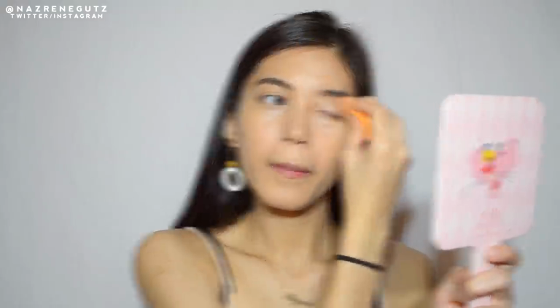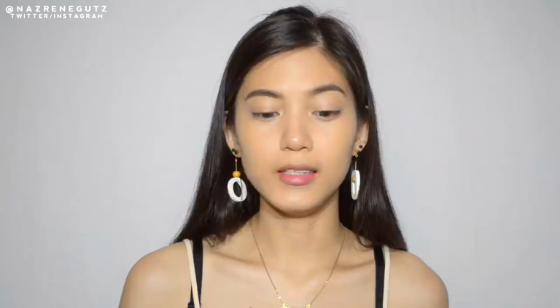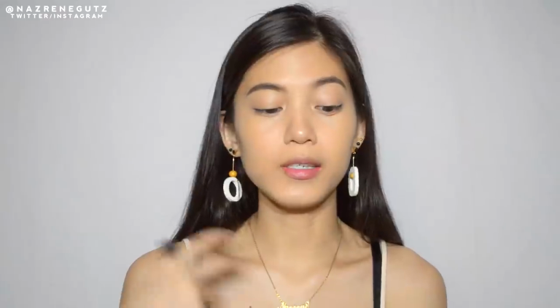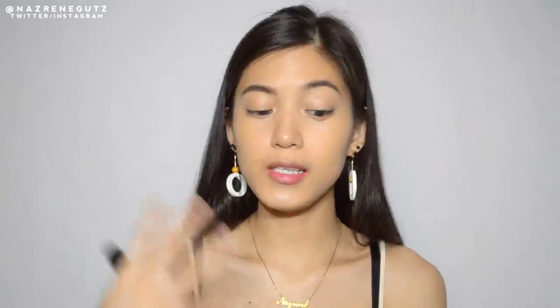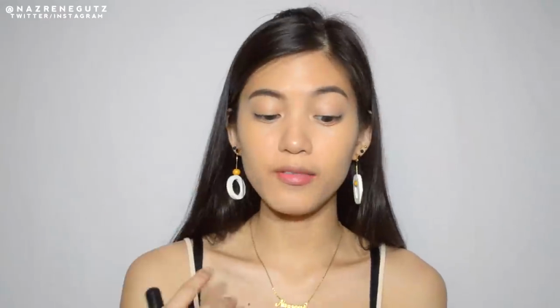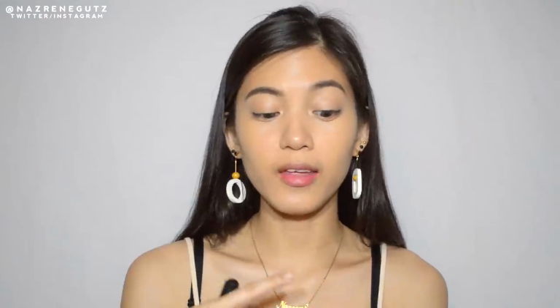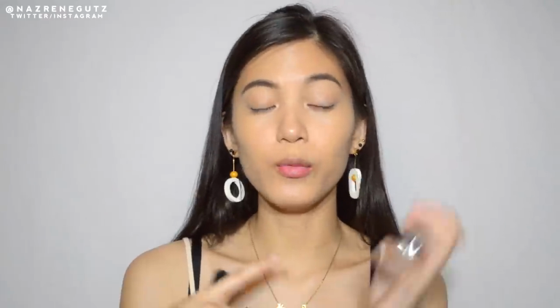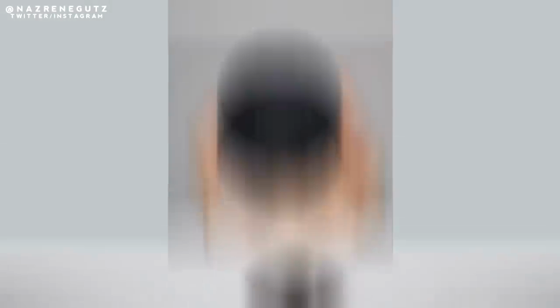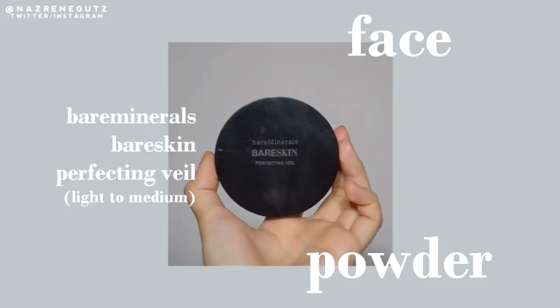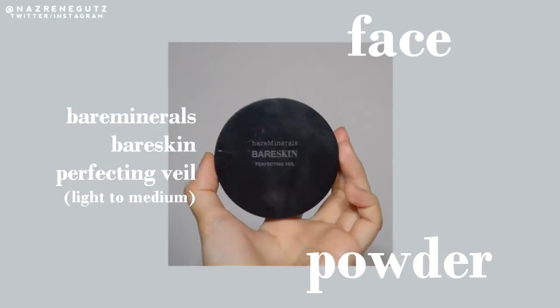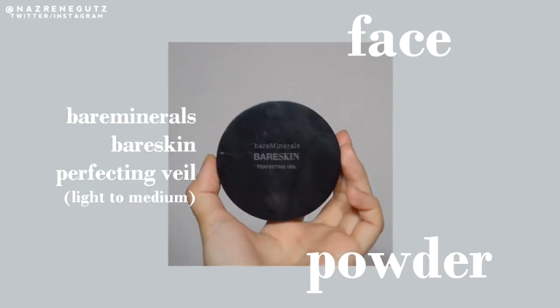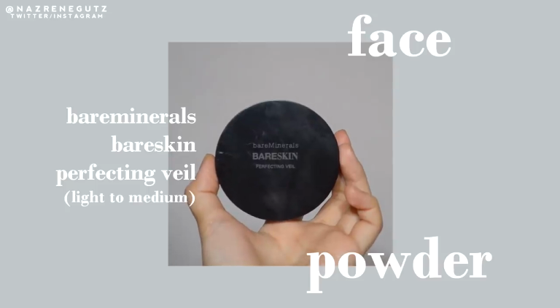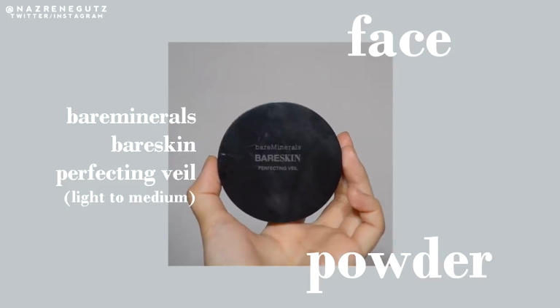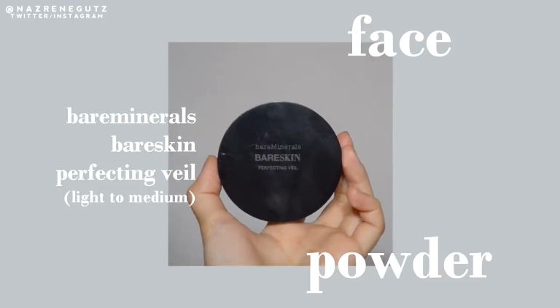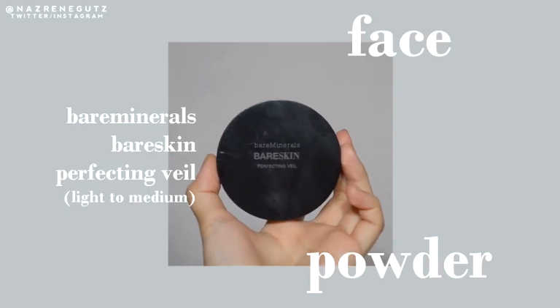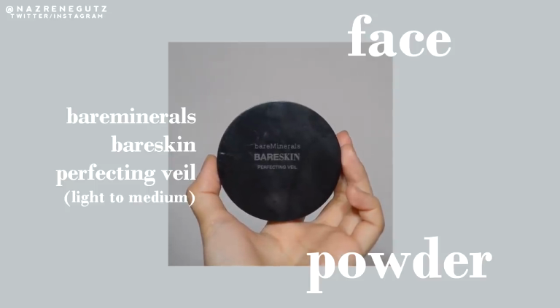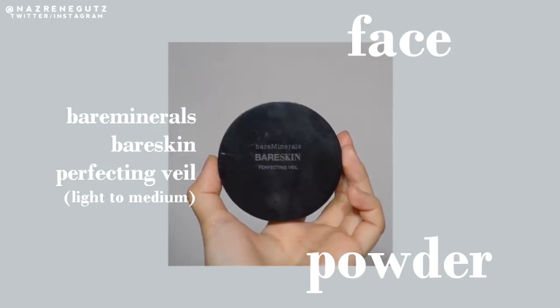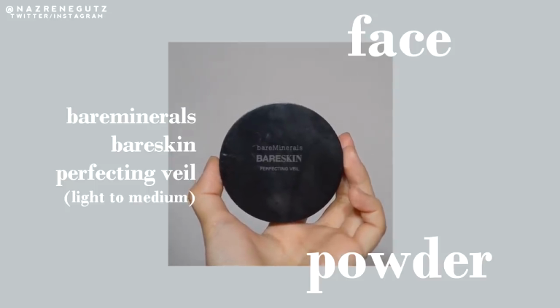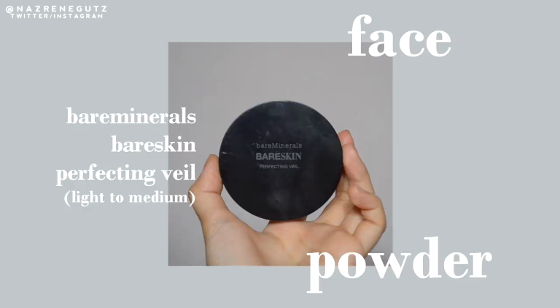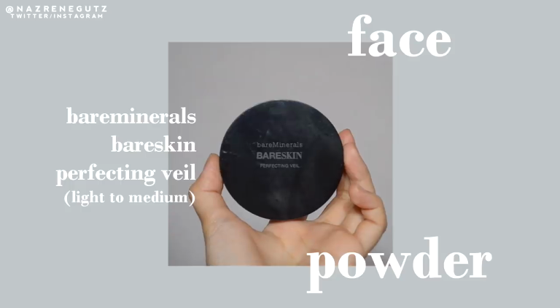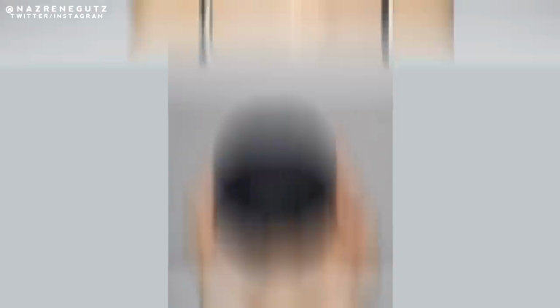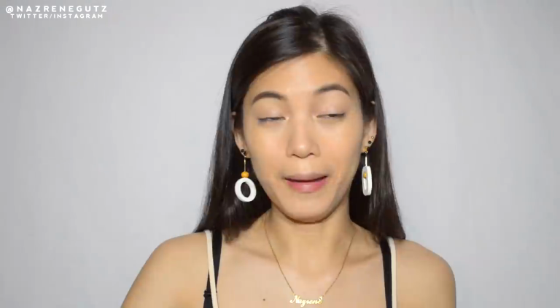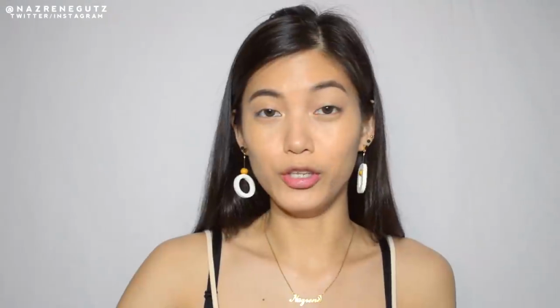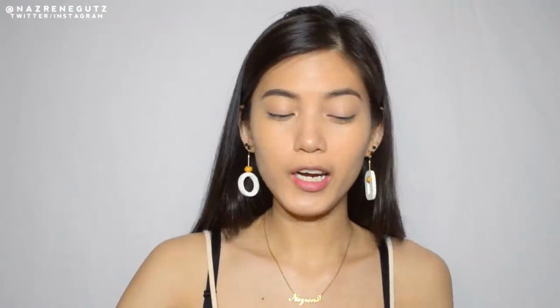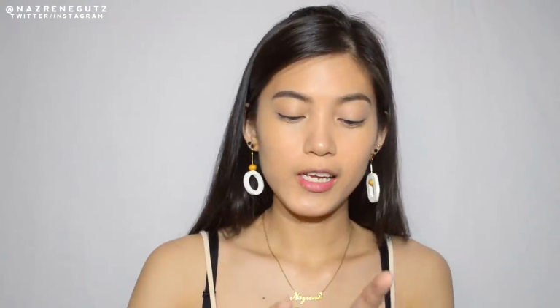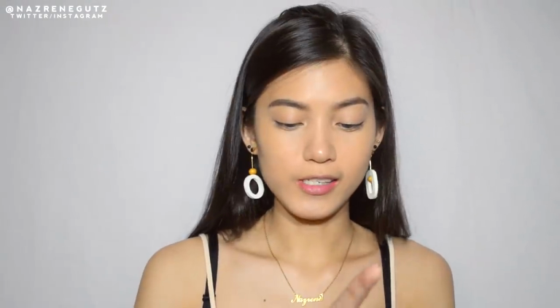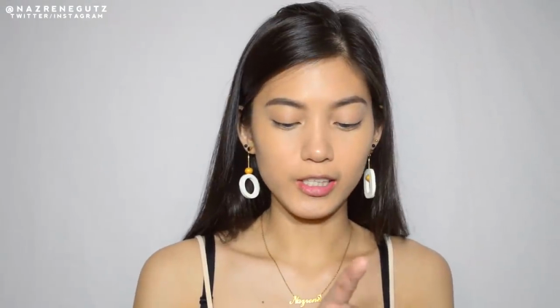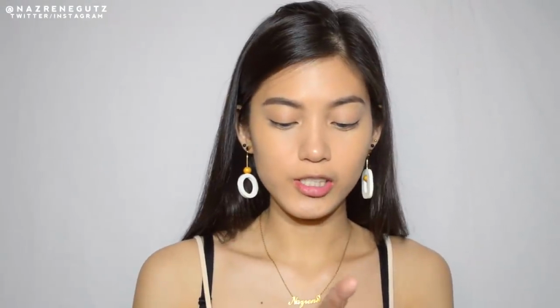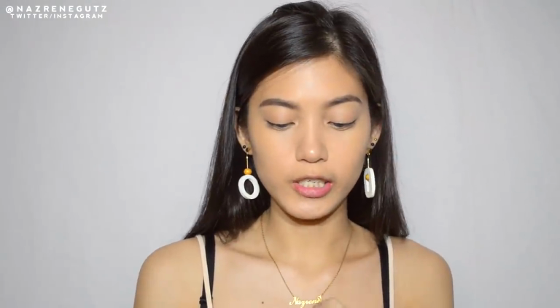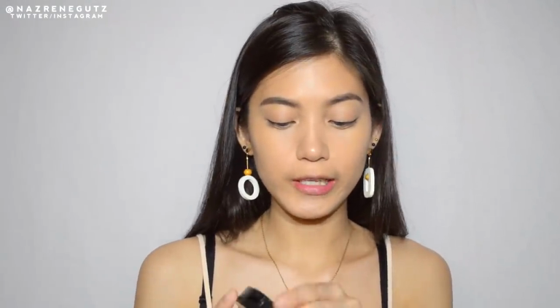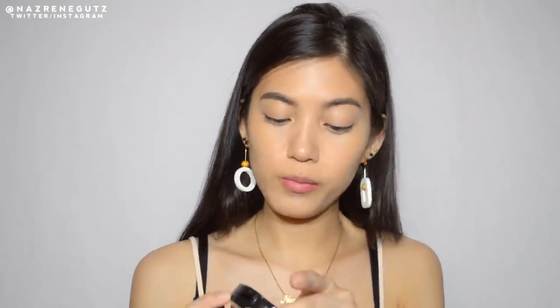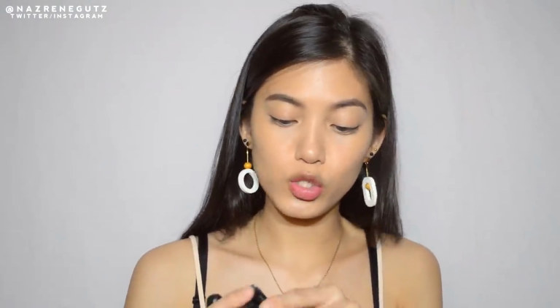And then, I'm gonna set everything with my Bare Minerals Bare Skin Perfecting Veil Powder in the shade Light to Medium.